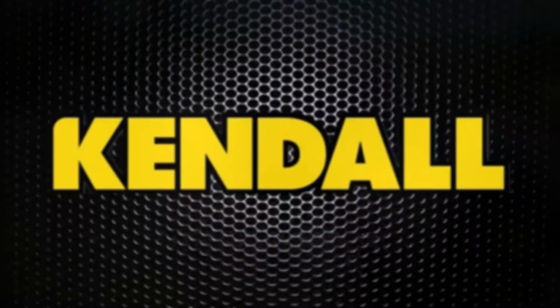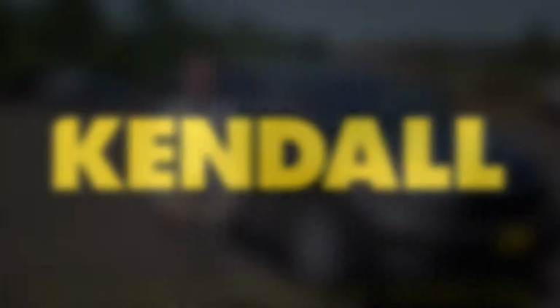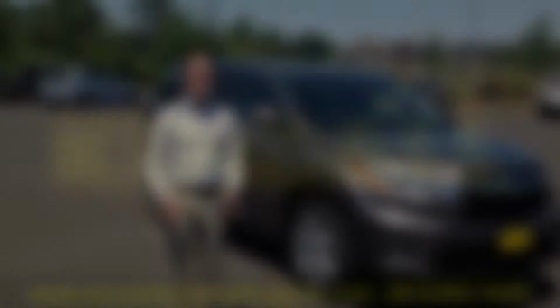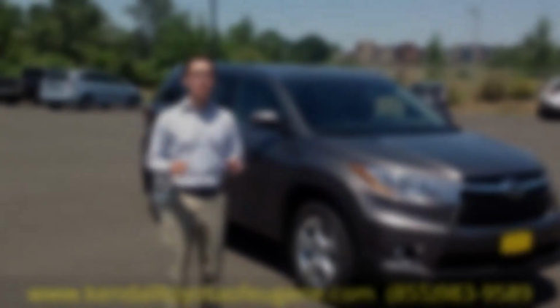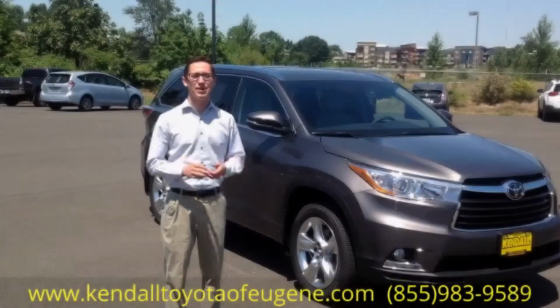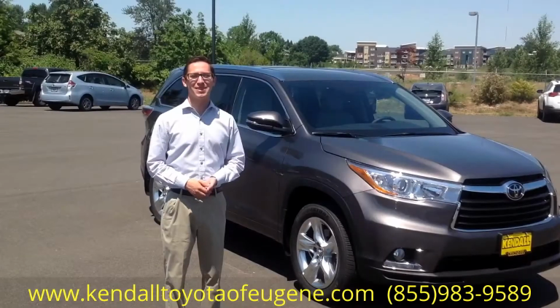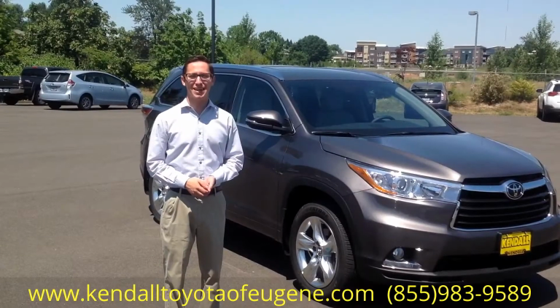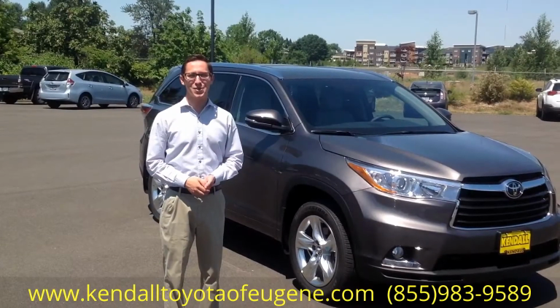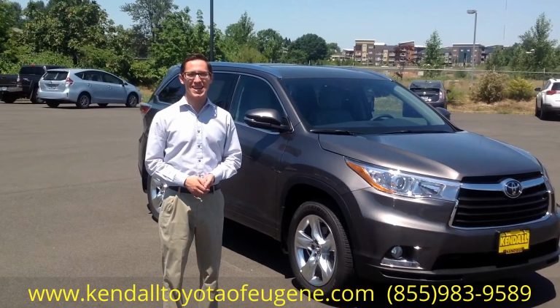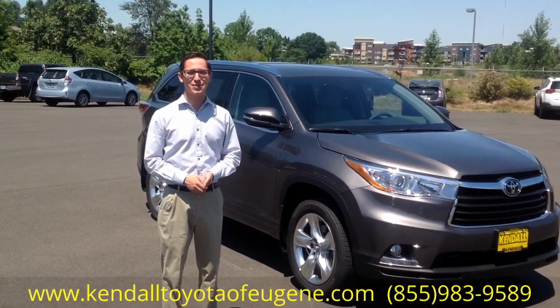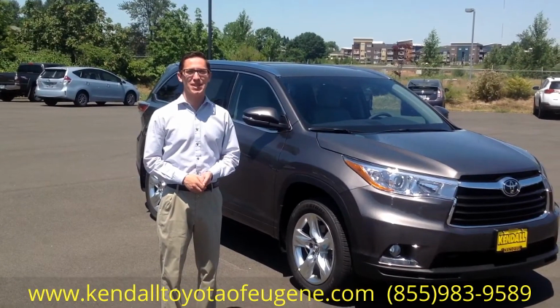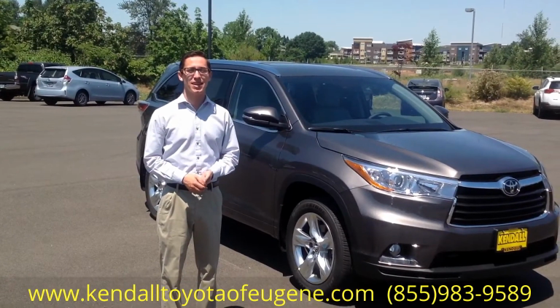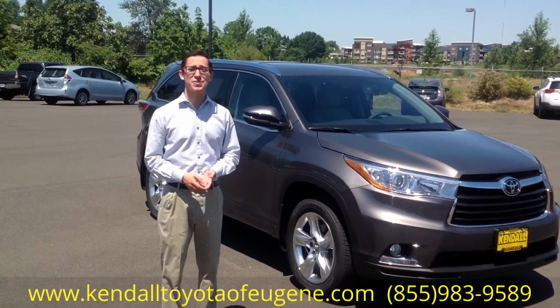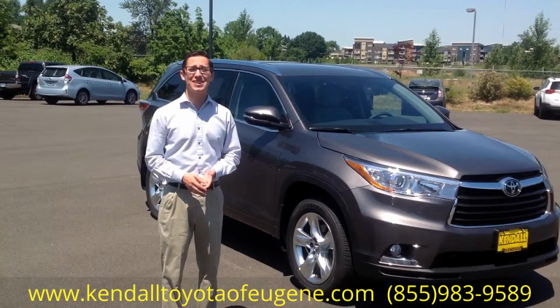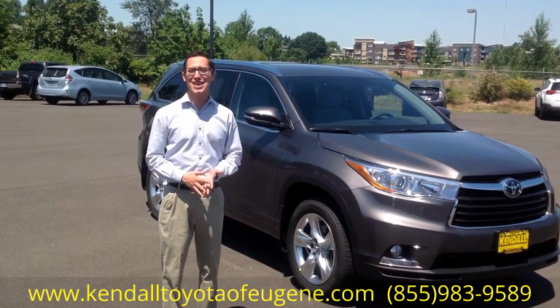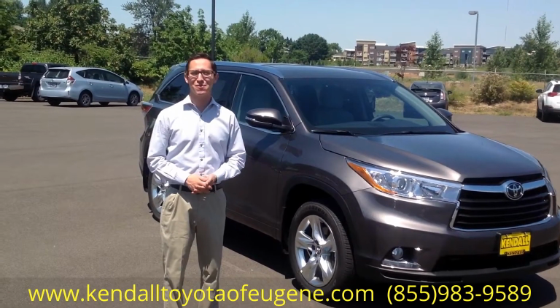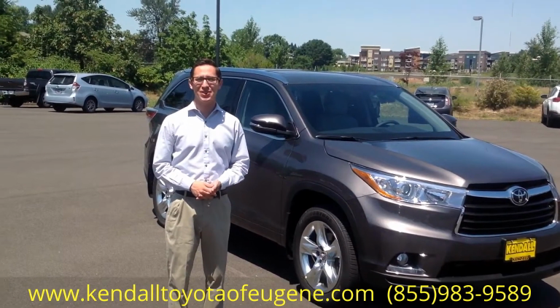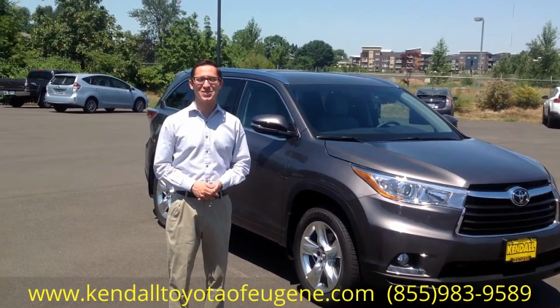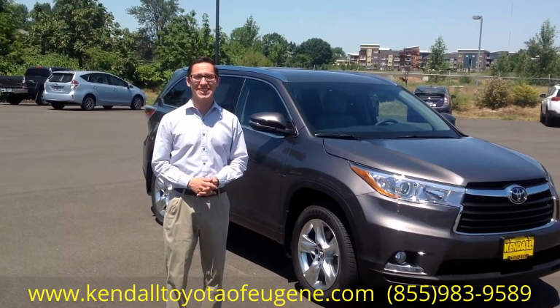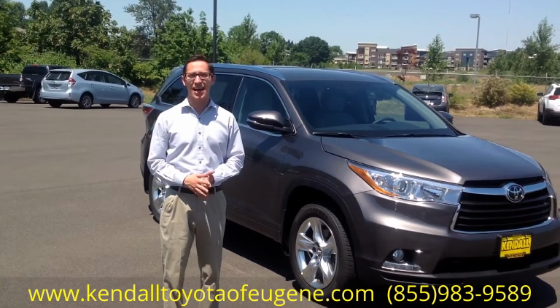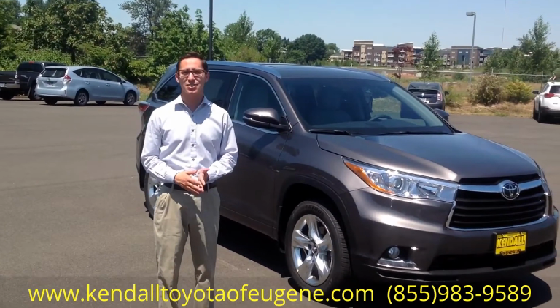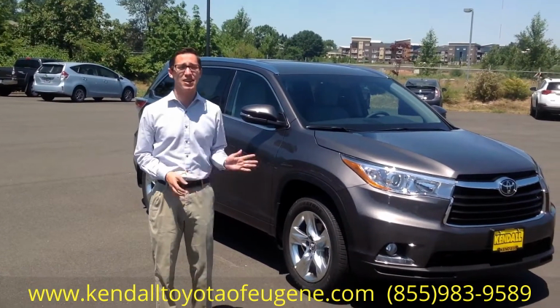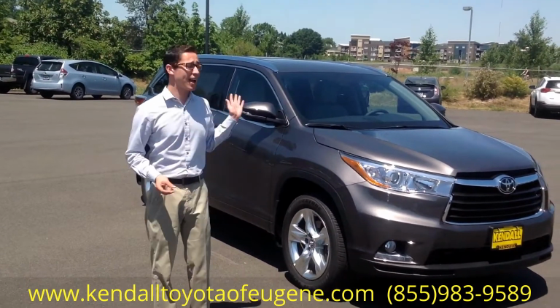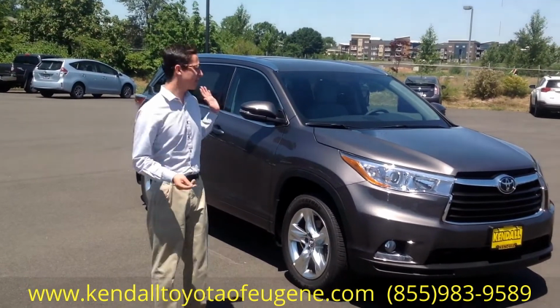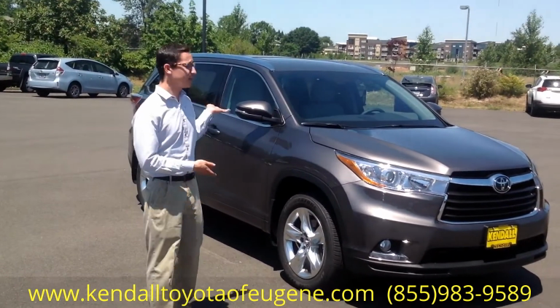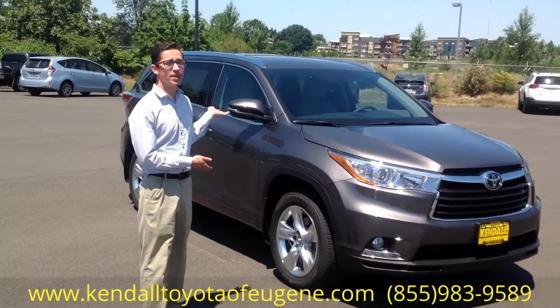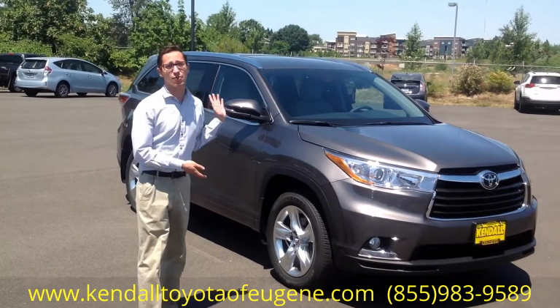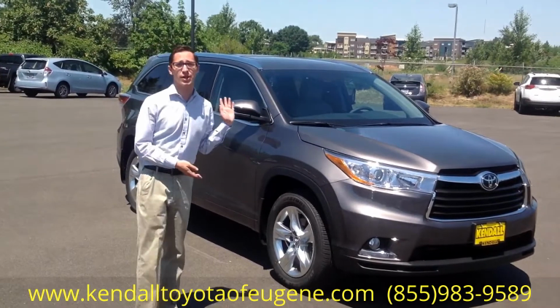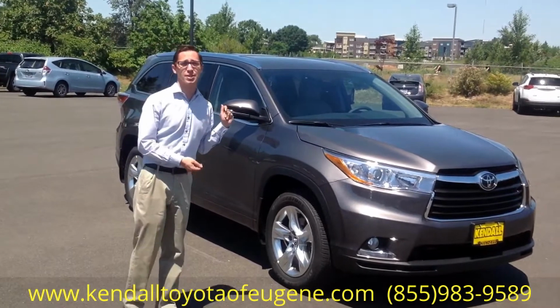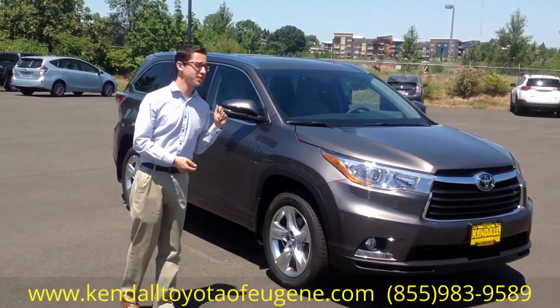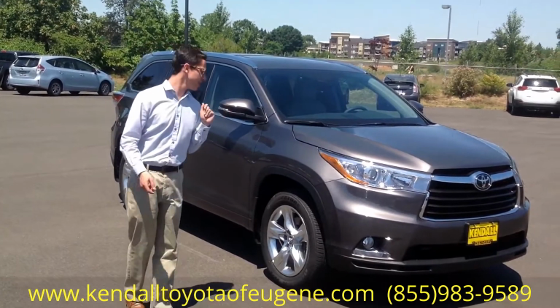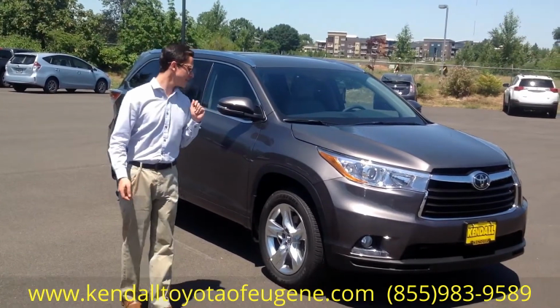Hi Tina, Cory here with Pendleton and Eugene. I just wanted to thank you for your interest in the Highlander. I have a Limited here for you to show you some features.